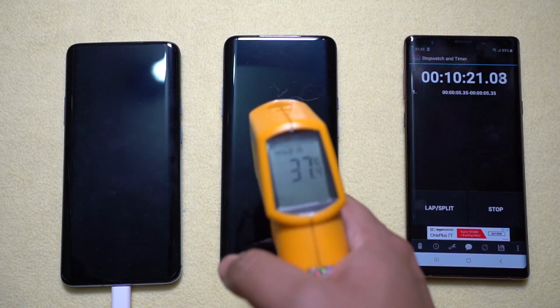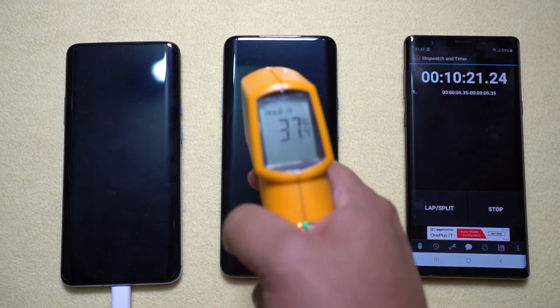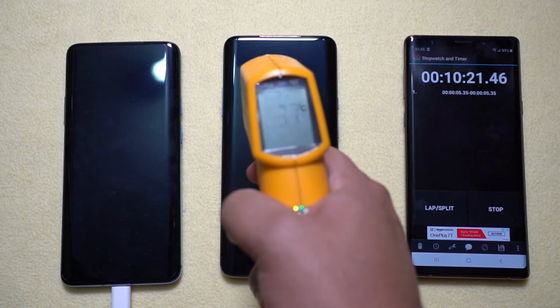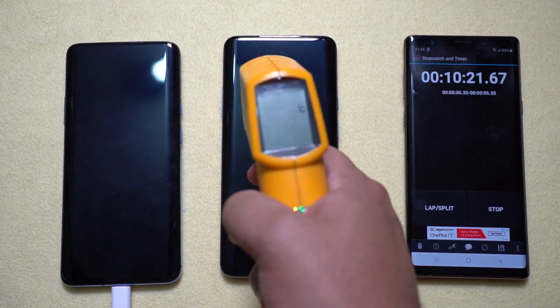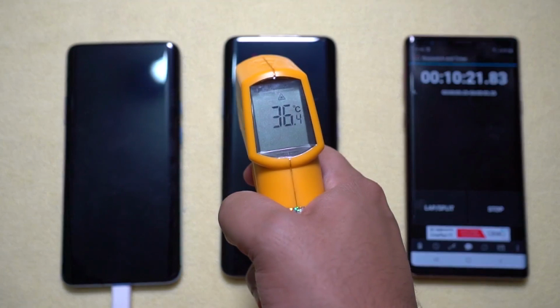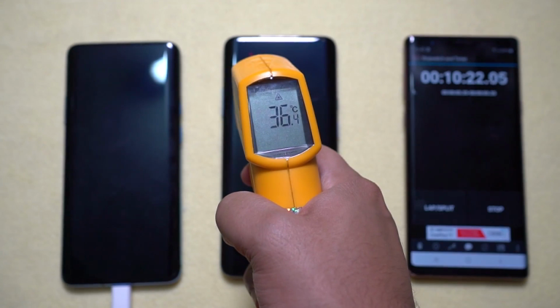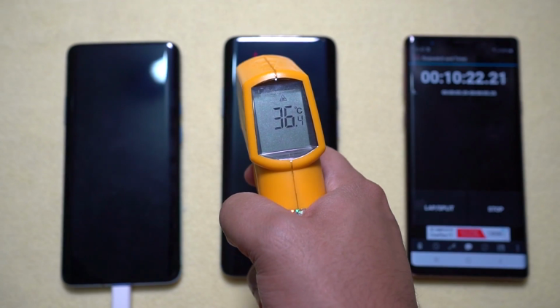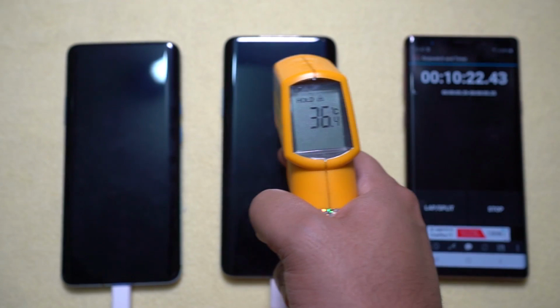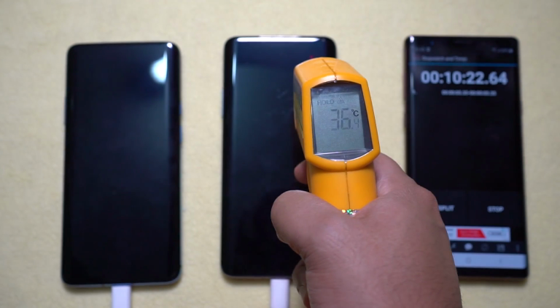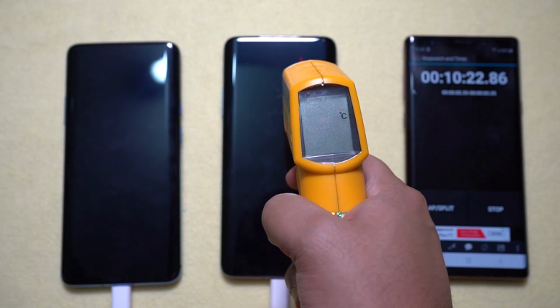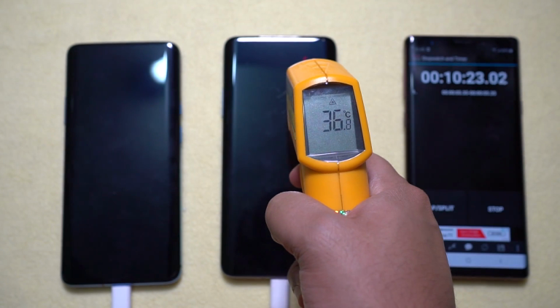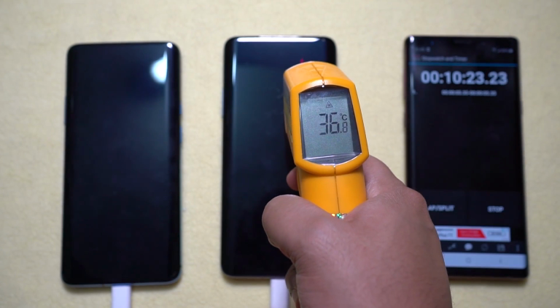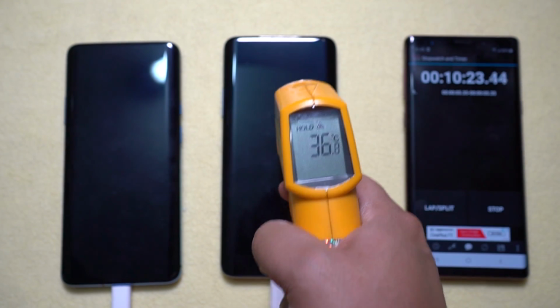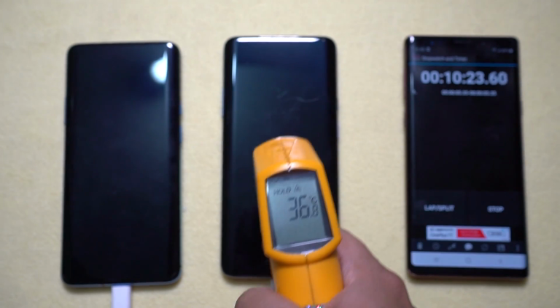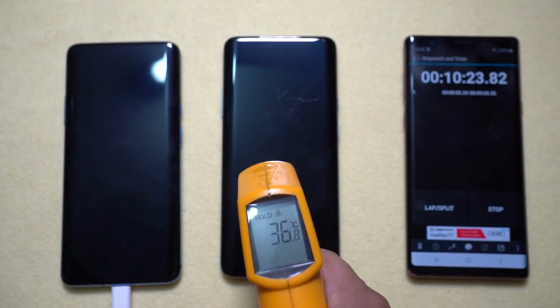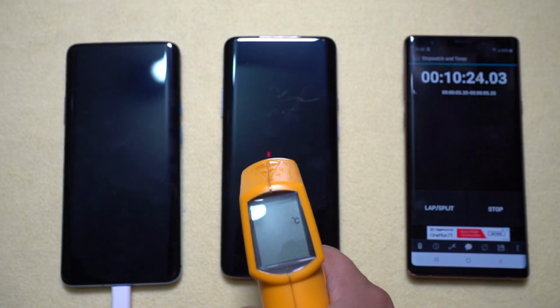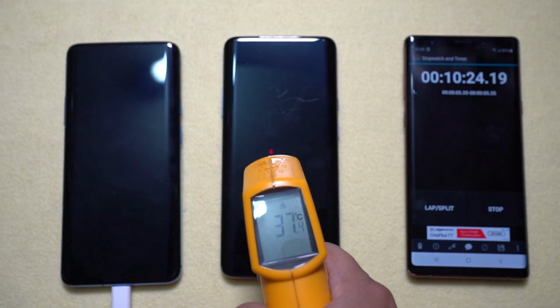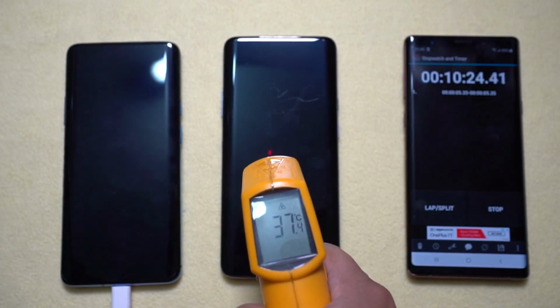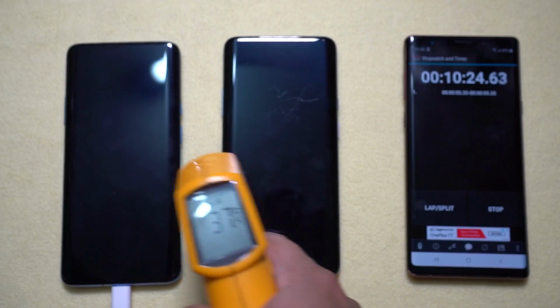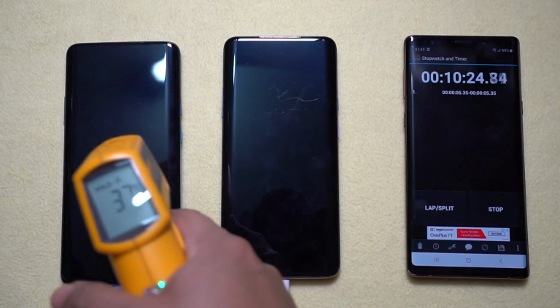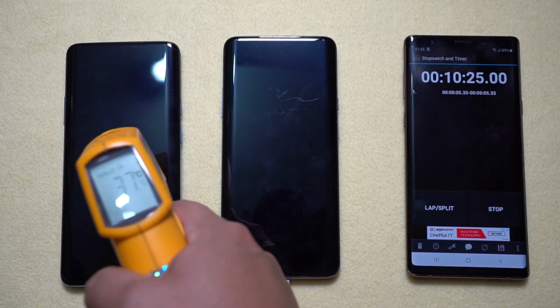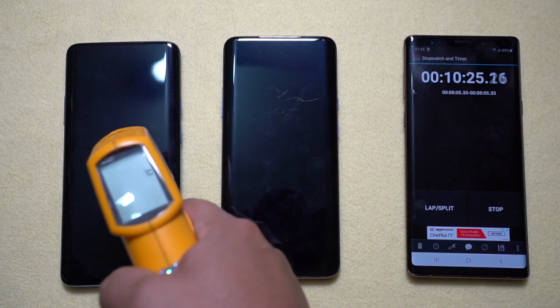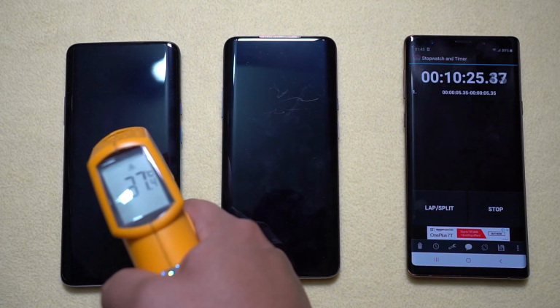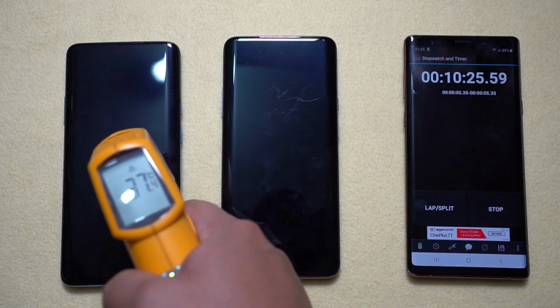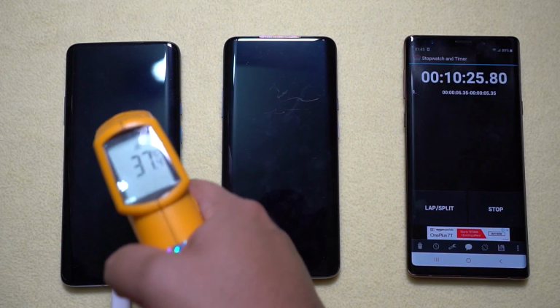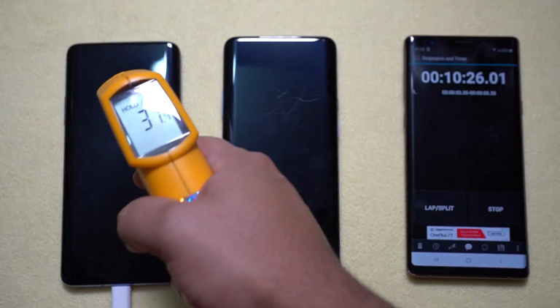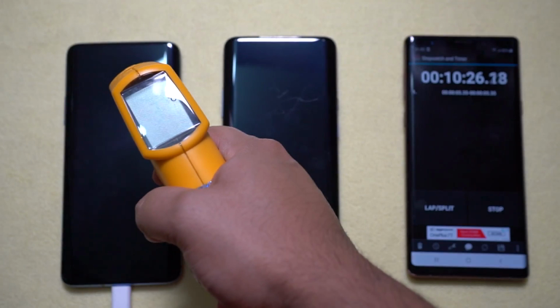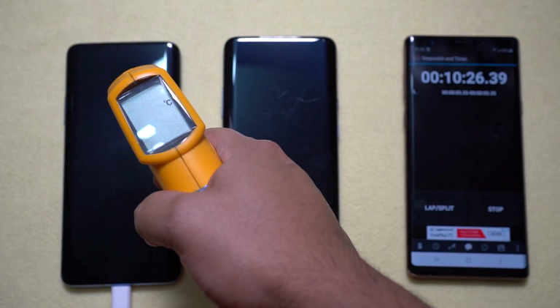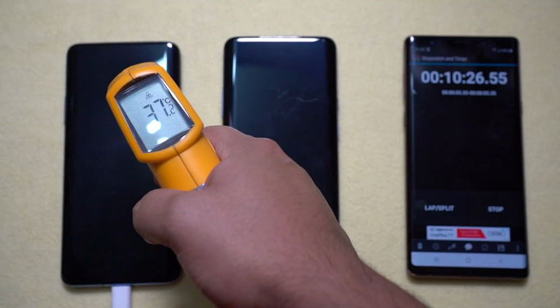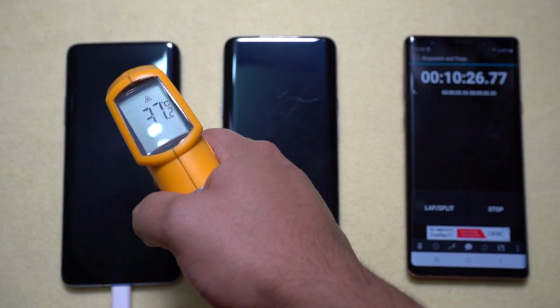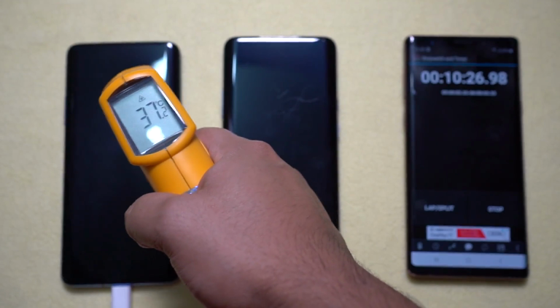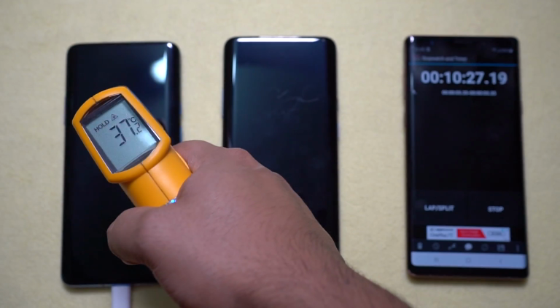There is no overheating, so that's great. The next reading will be taken after 5 more minutes.